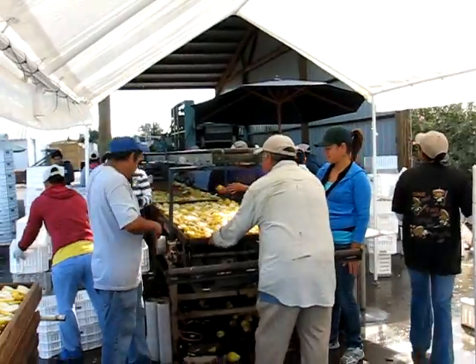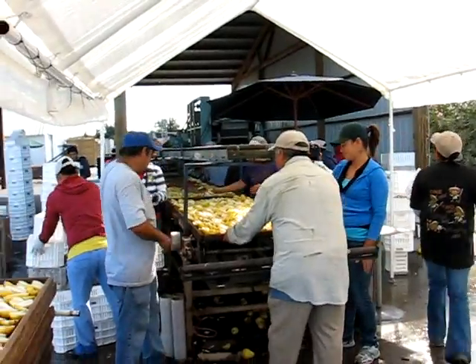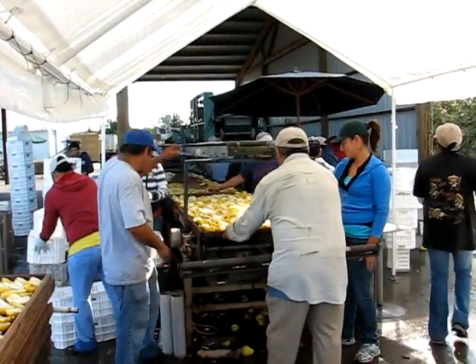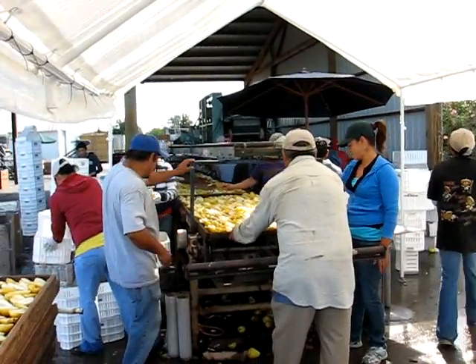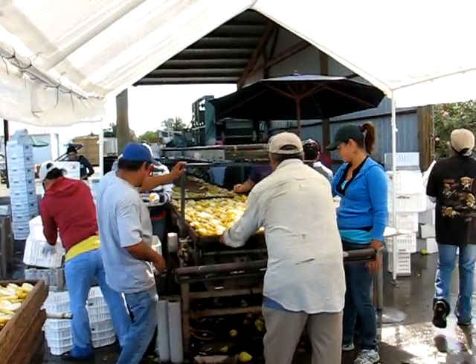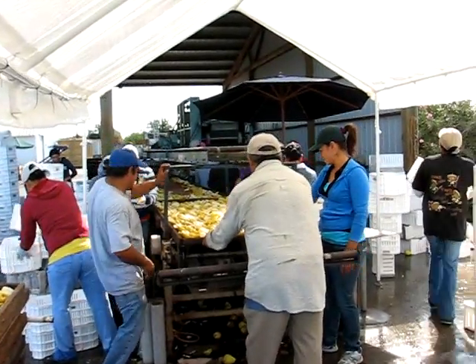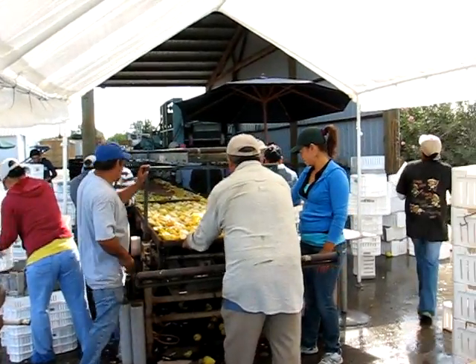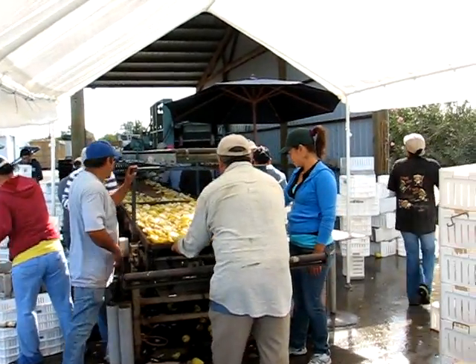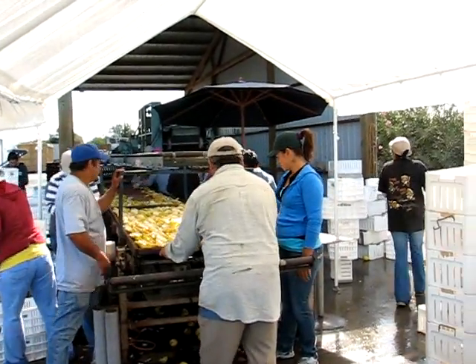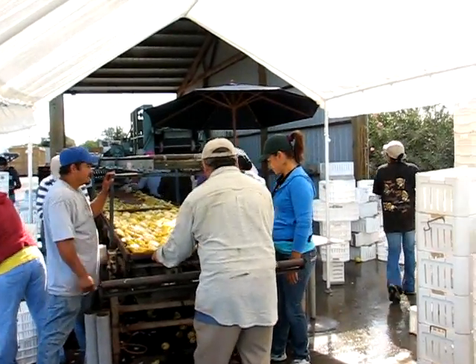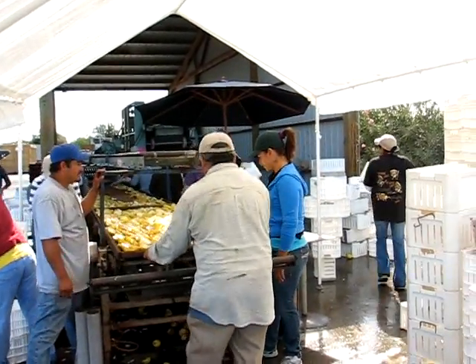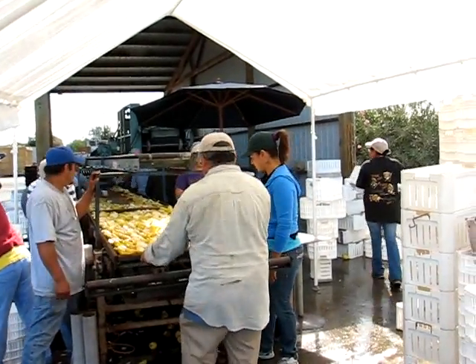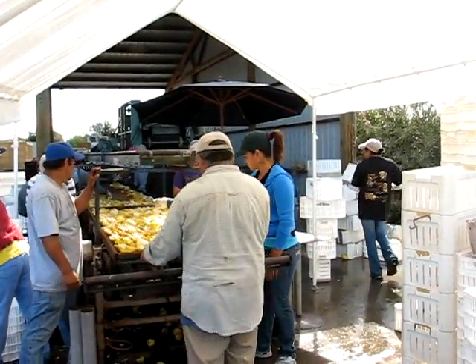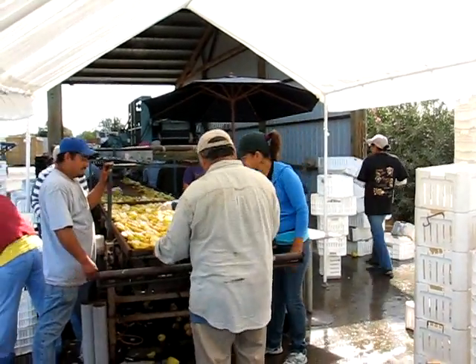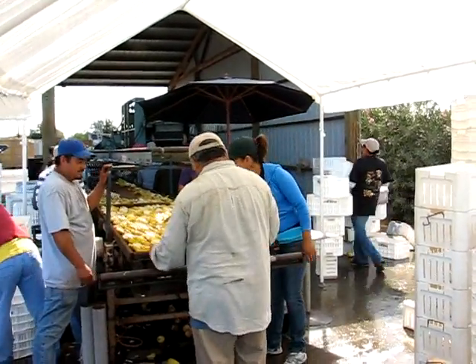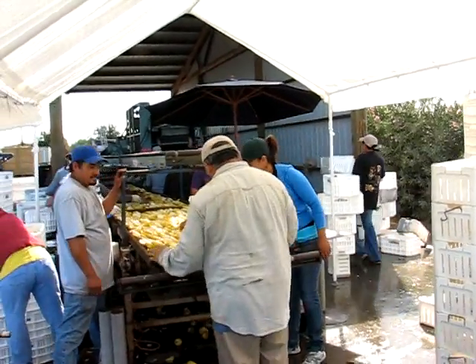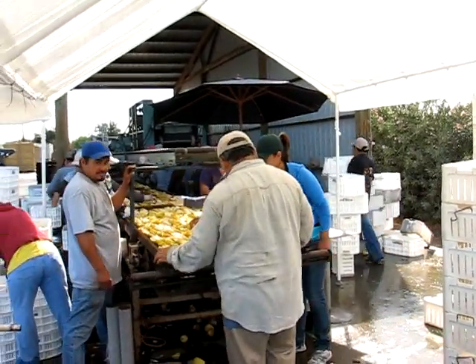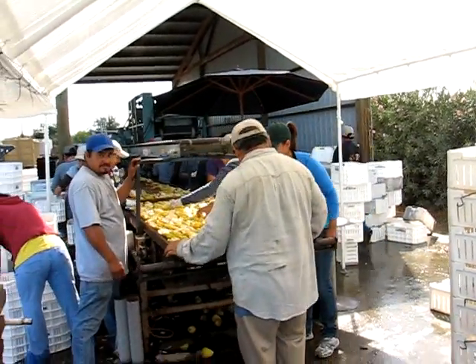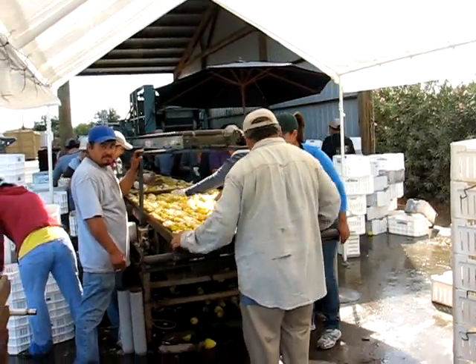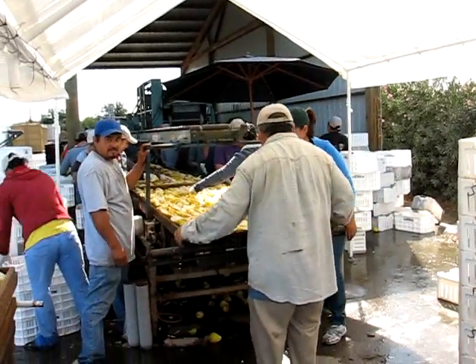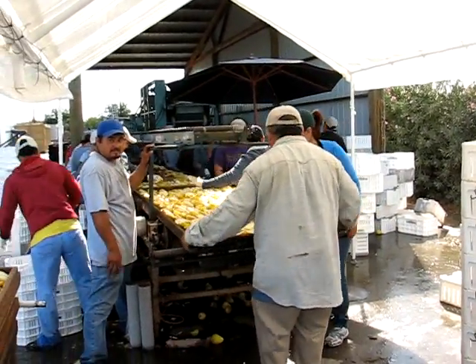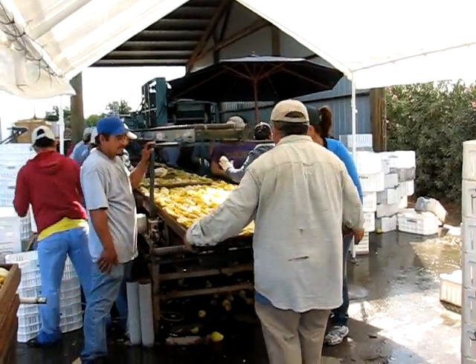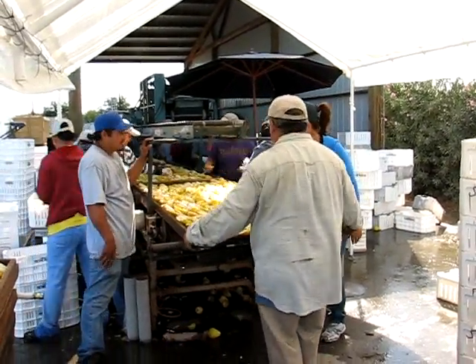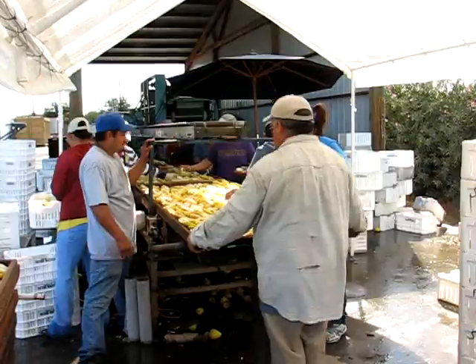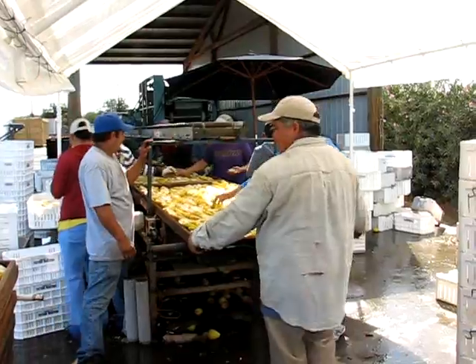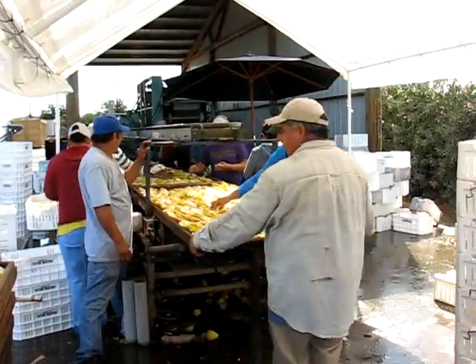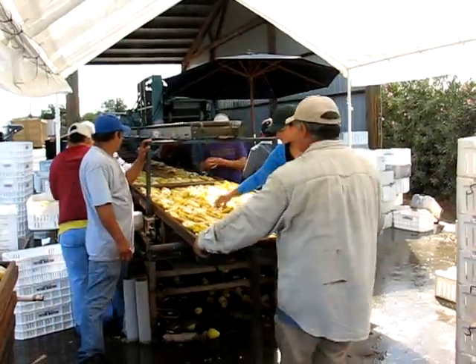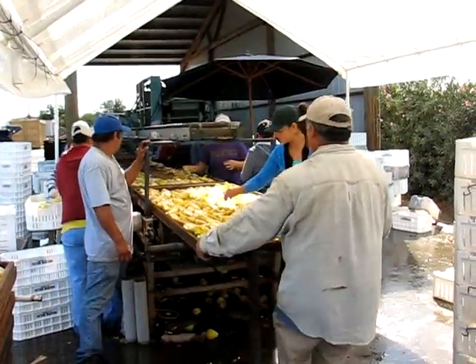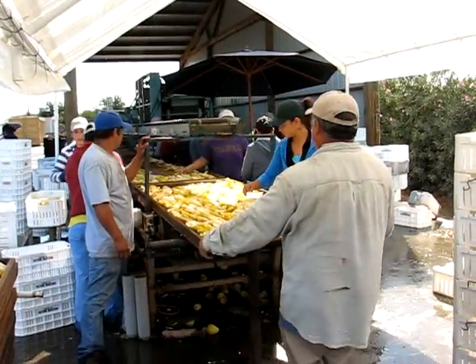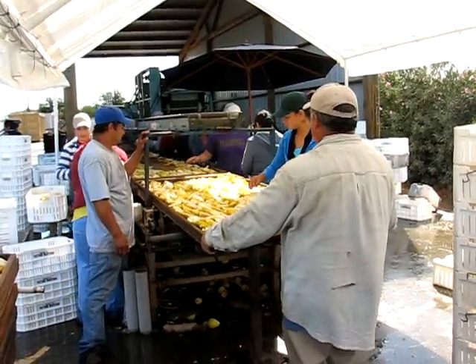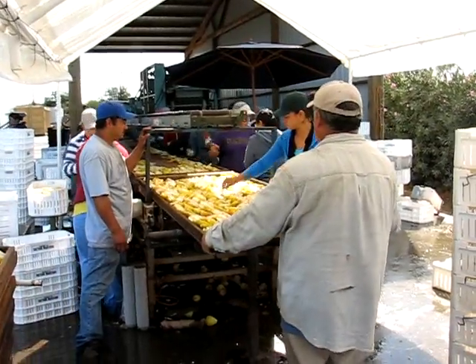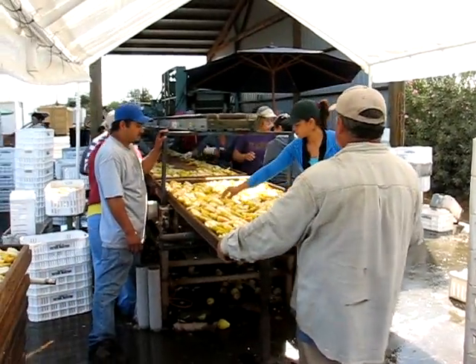Basically, the pears are brought to us in these little white bins, sliced in half, and laid on these trays here.